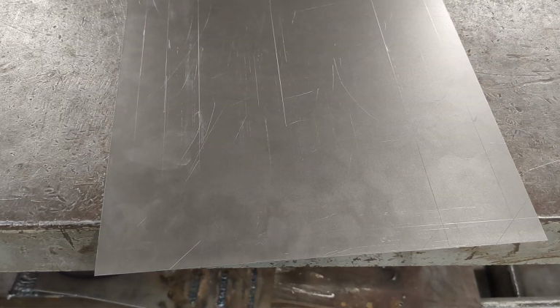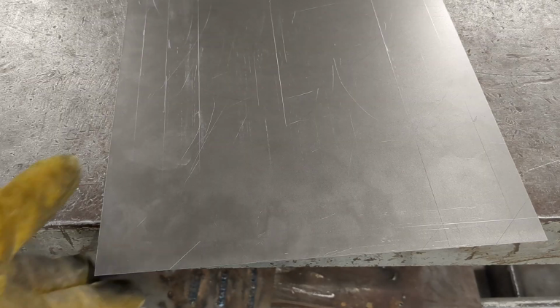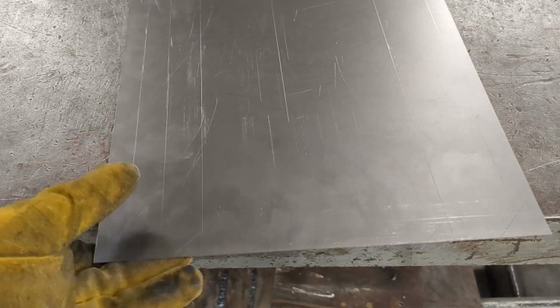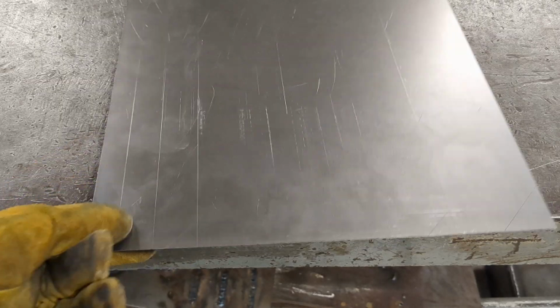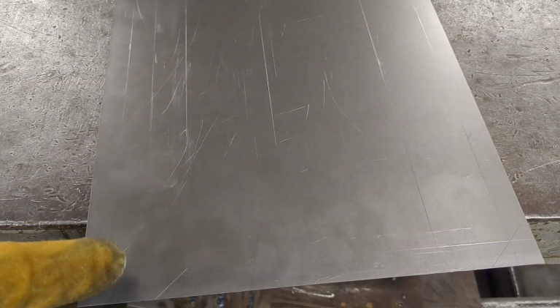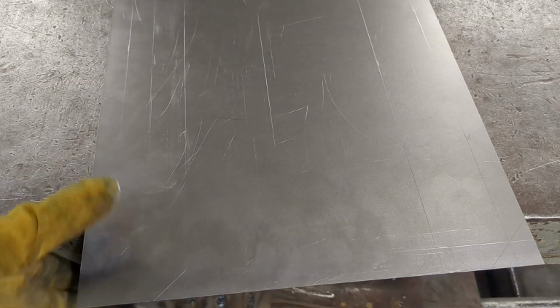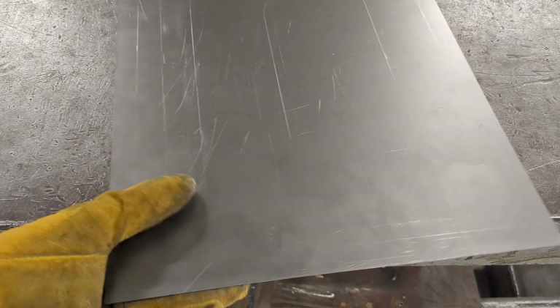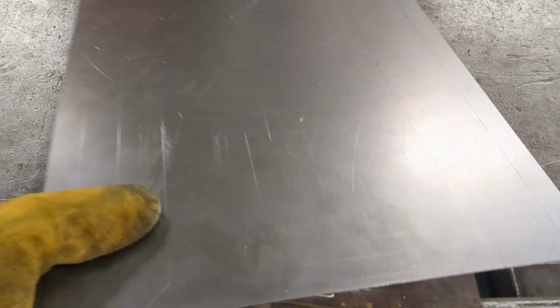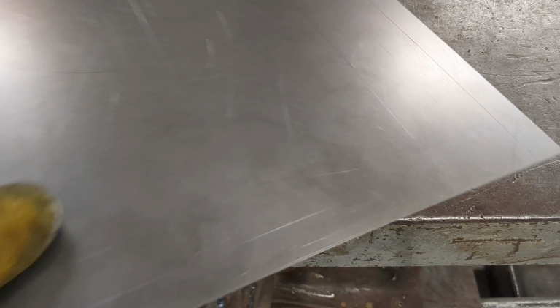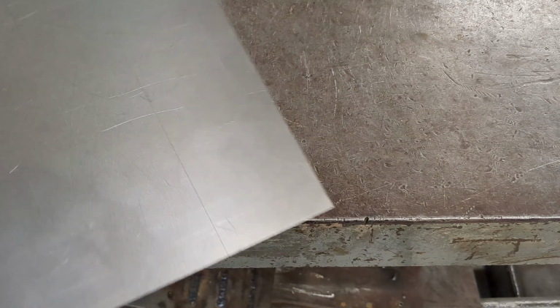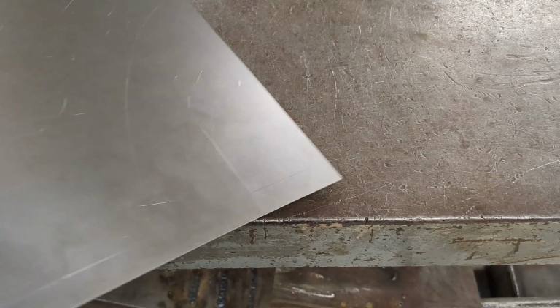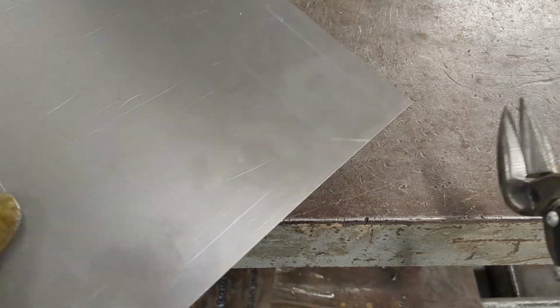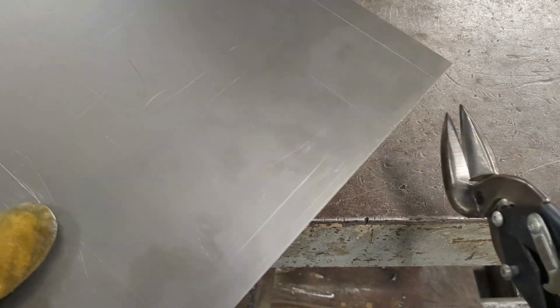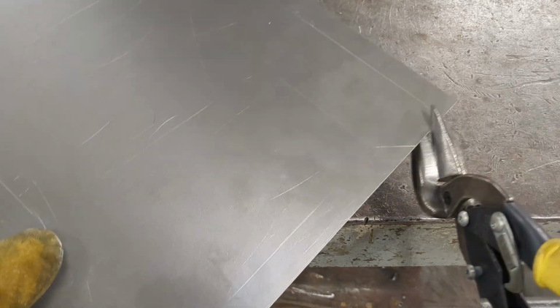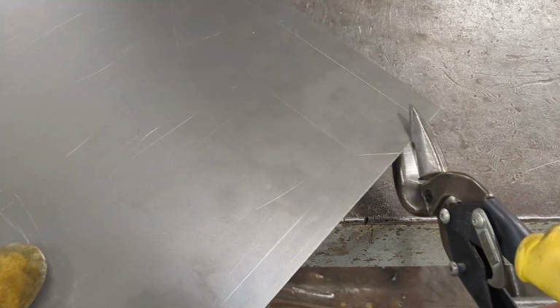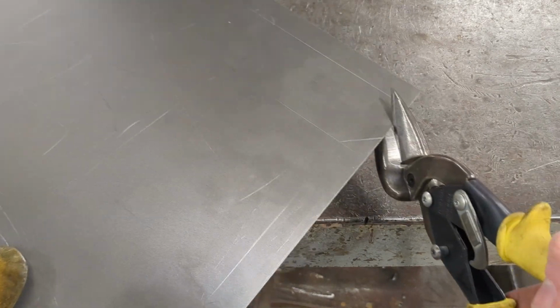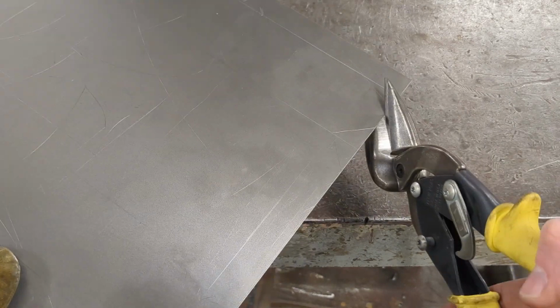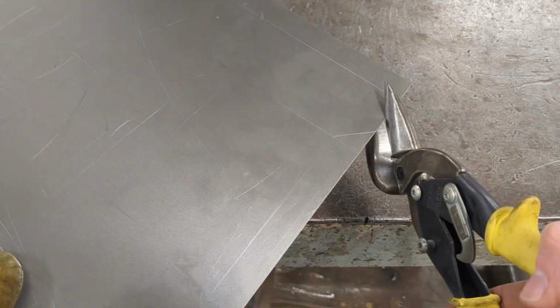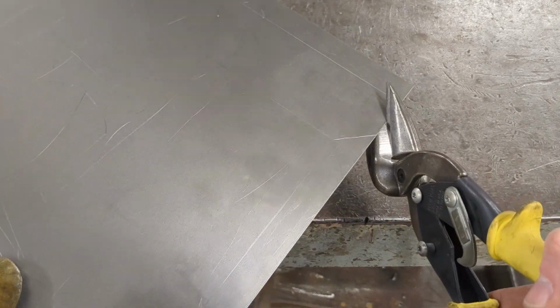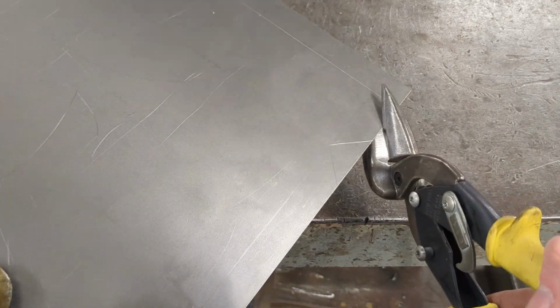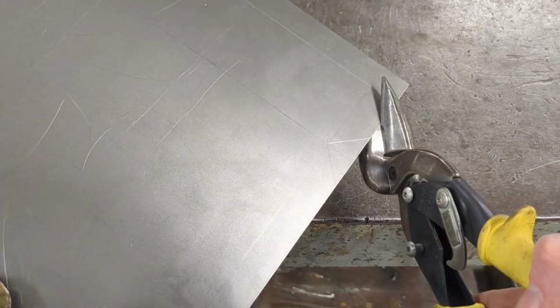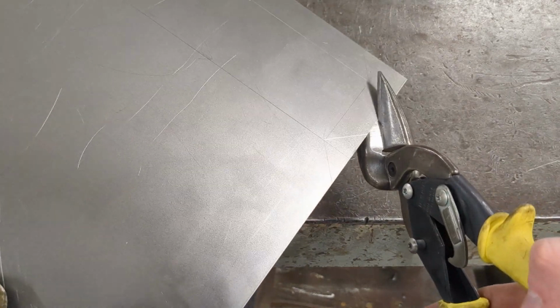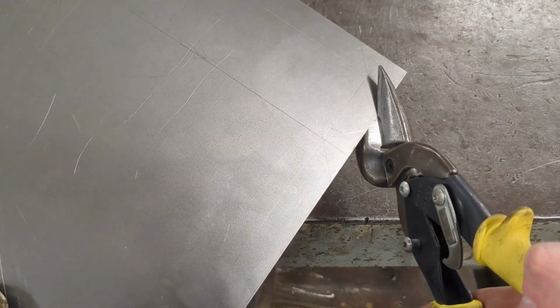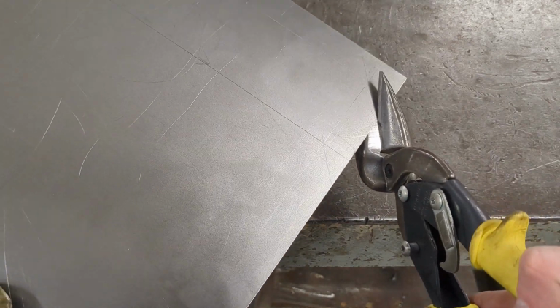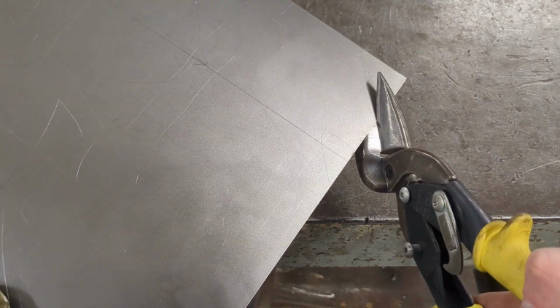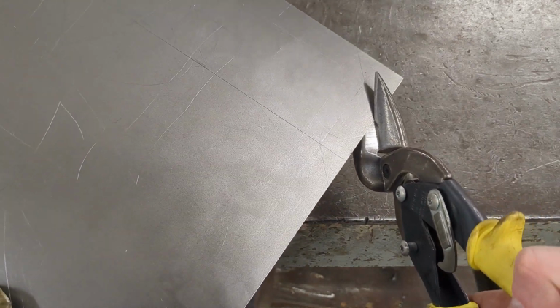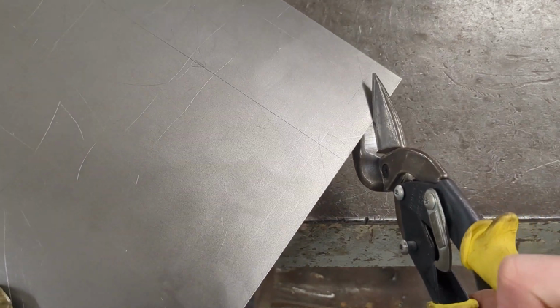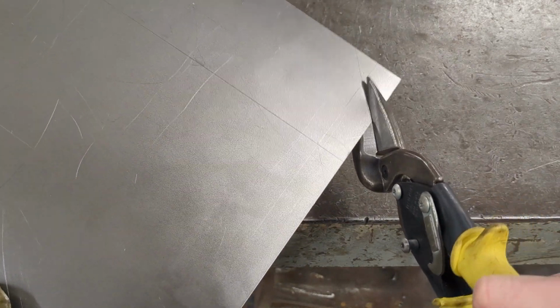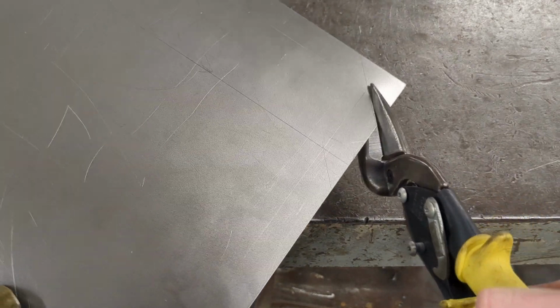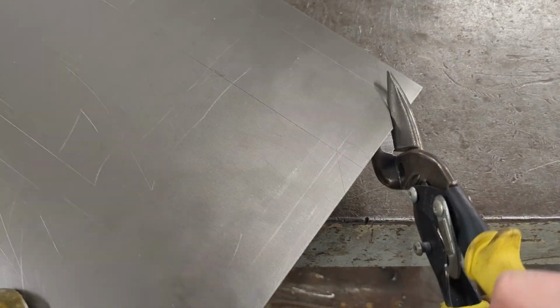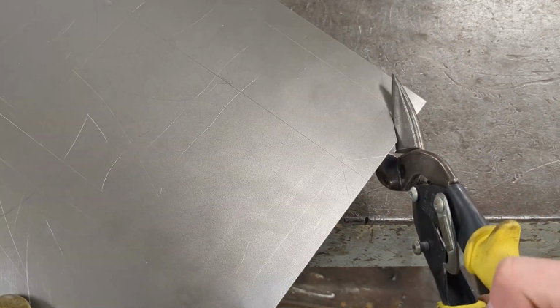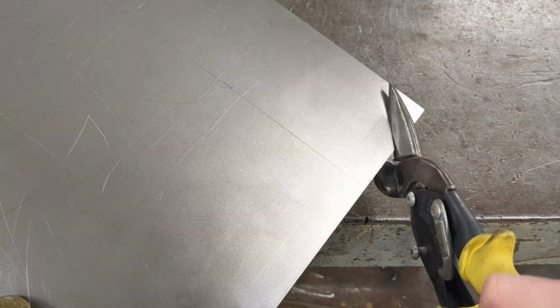Use your compound shears to cut out the triangles you just laid out on both sides of your metal to create your tabs.